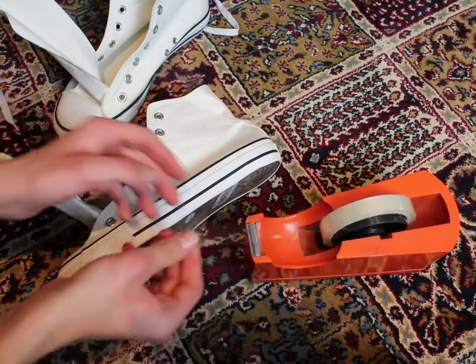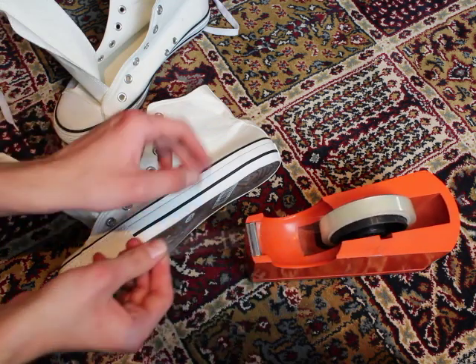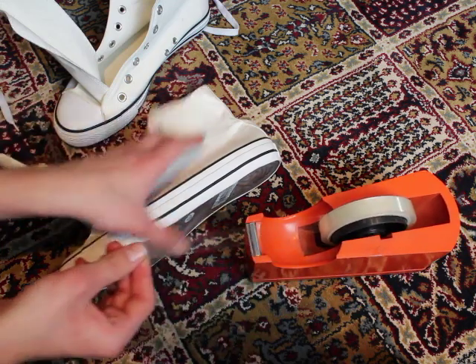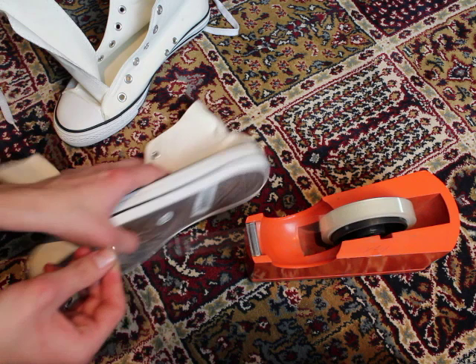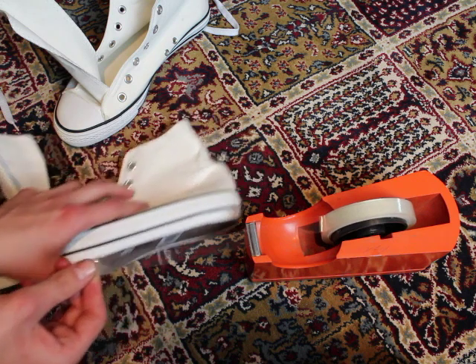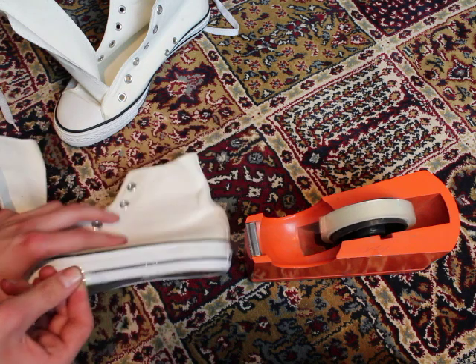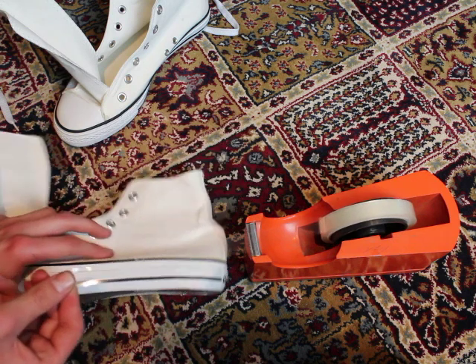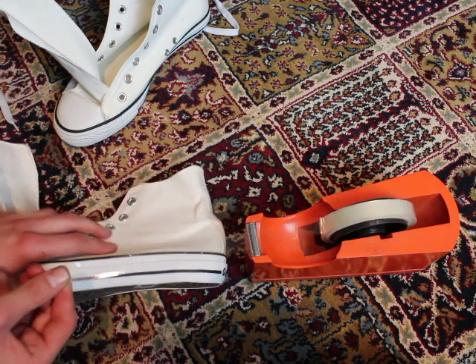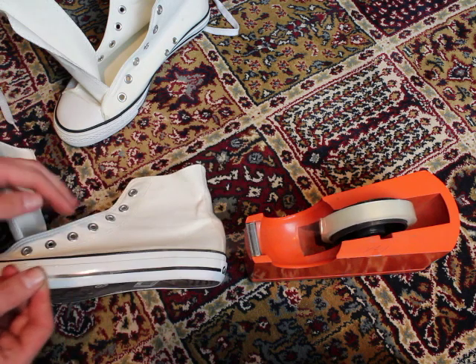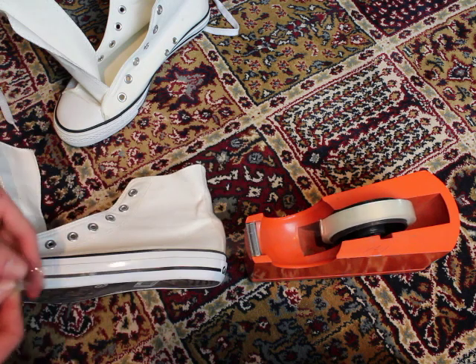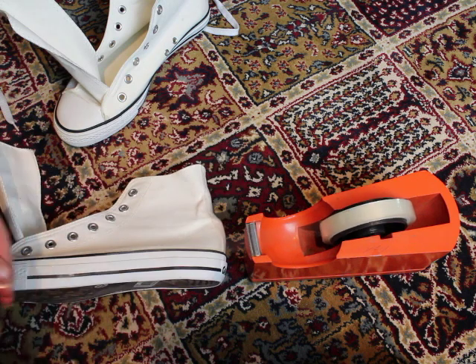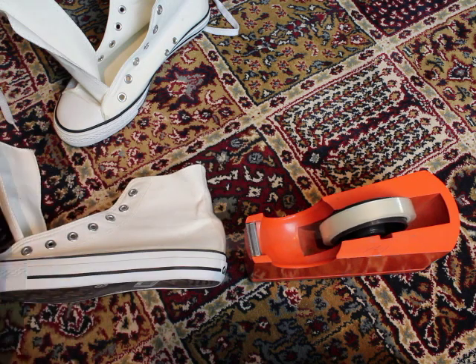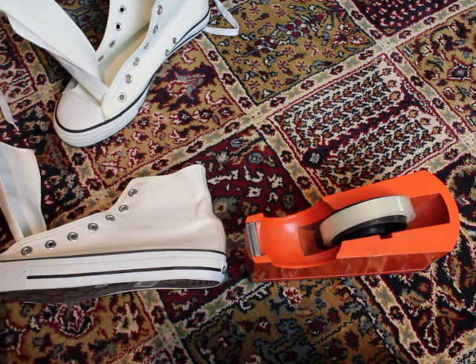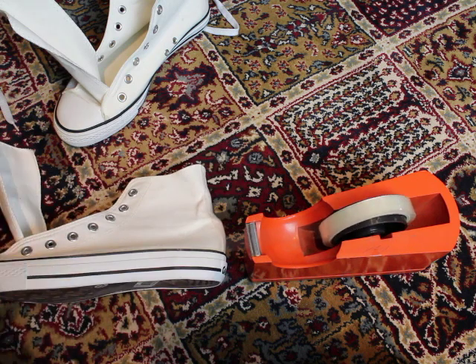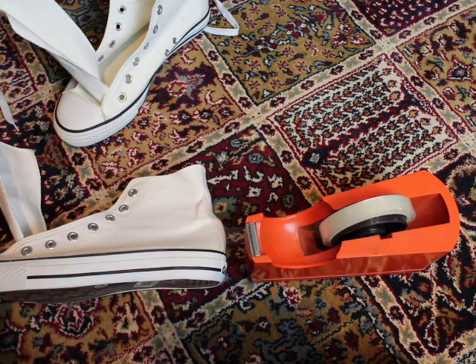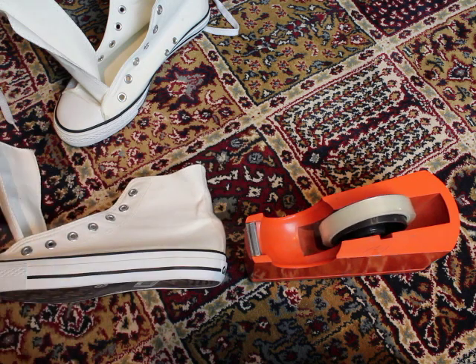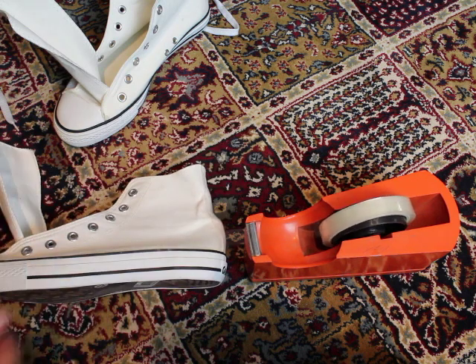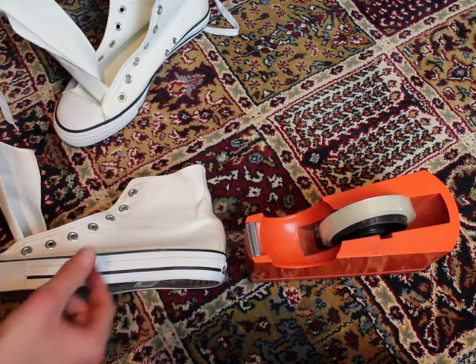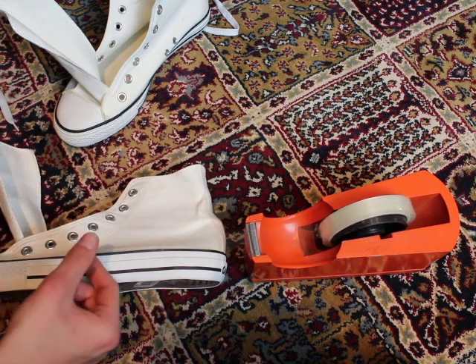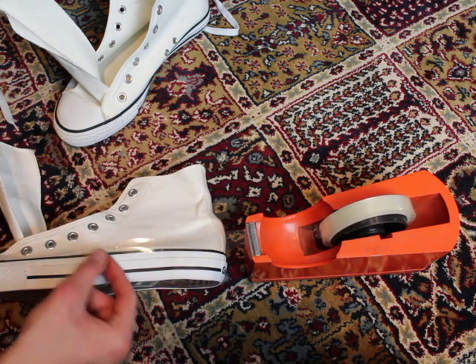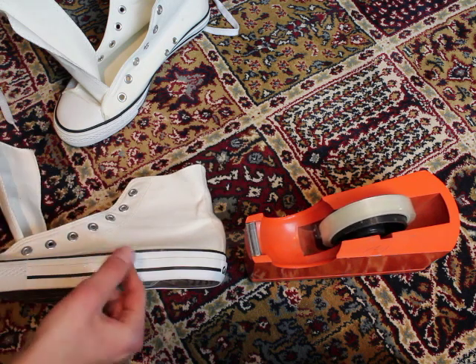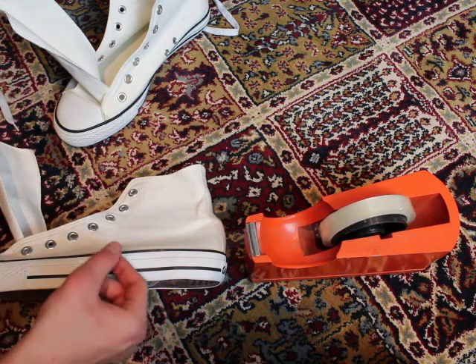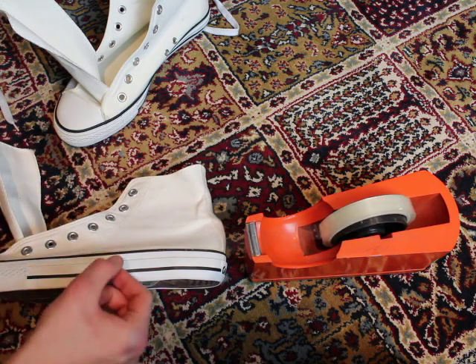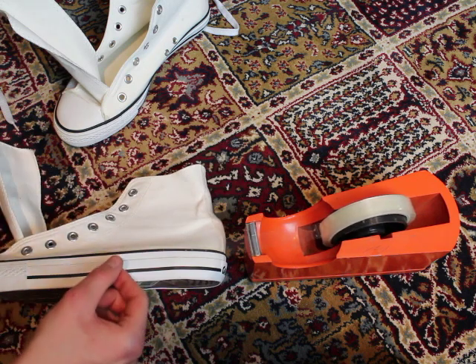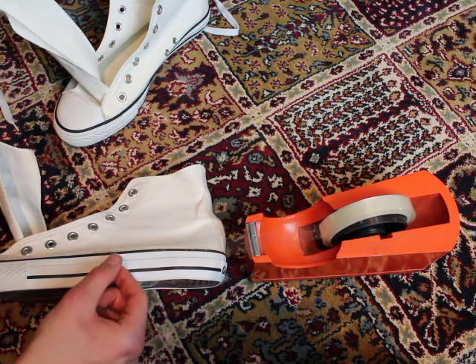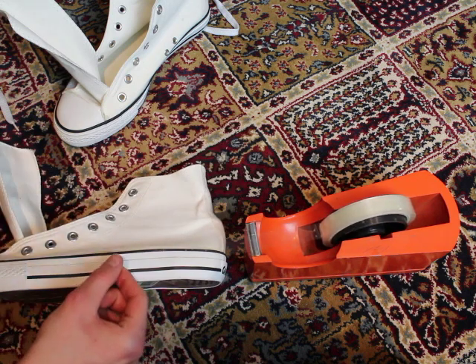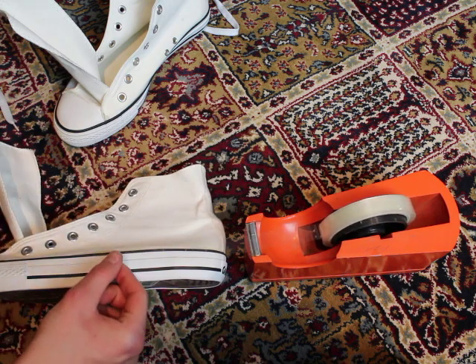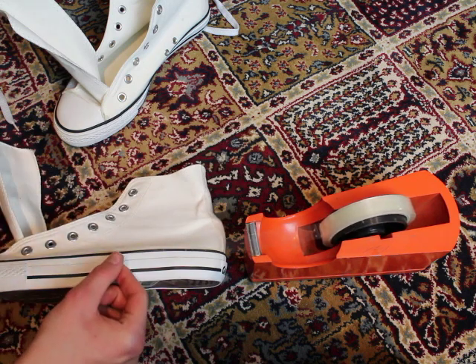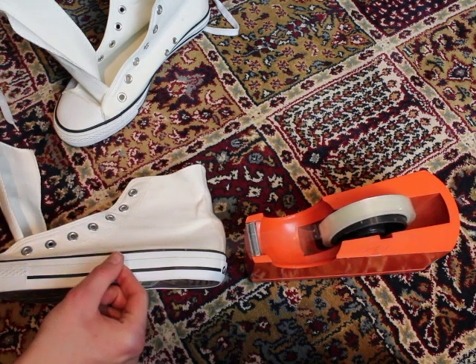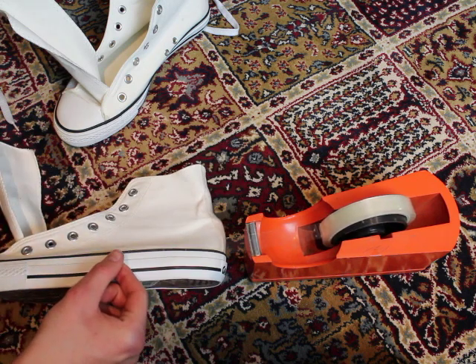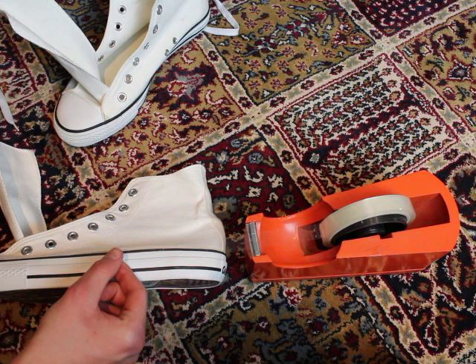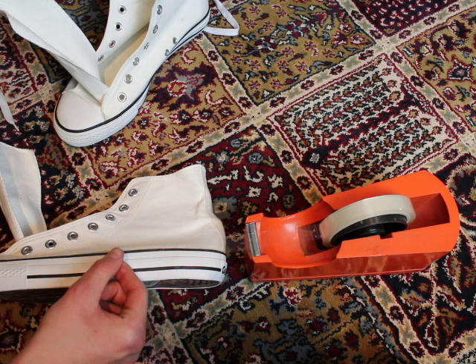Don't forget to cover the sole with tape so there aren't any splatters left on it later on.